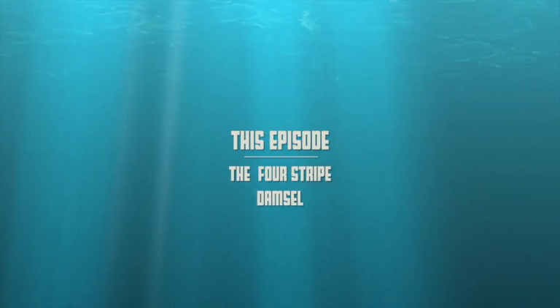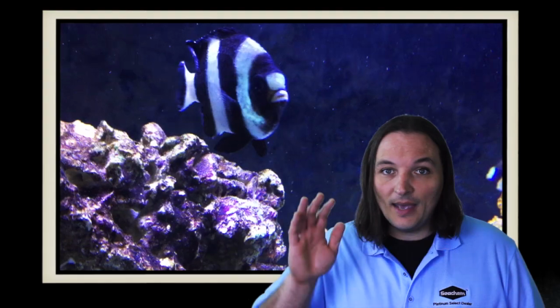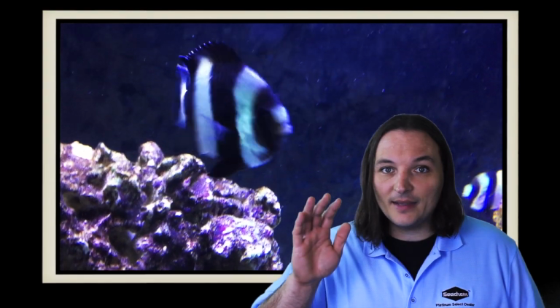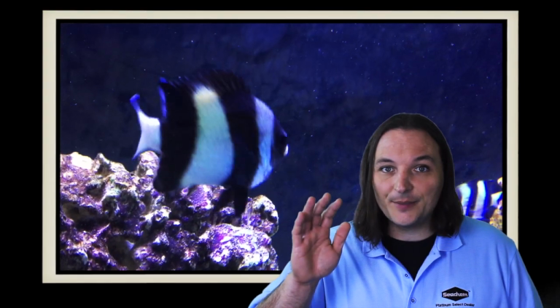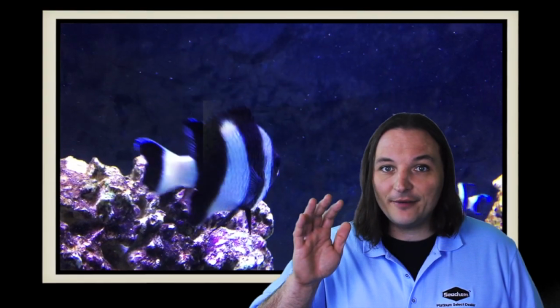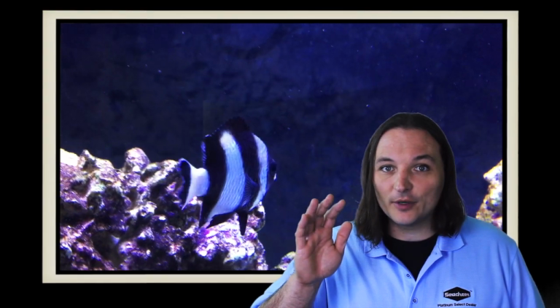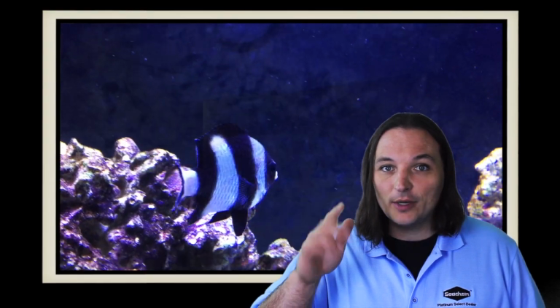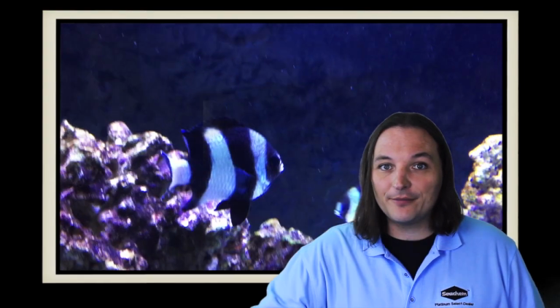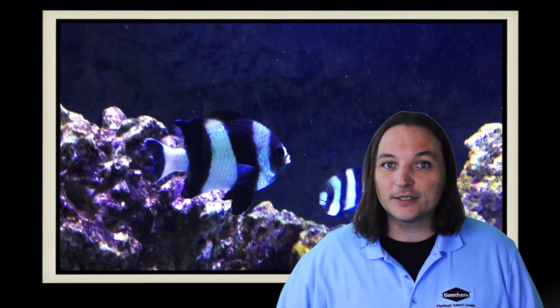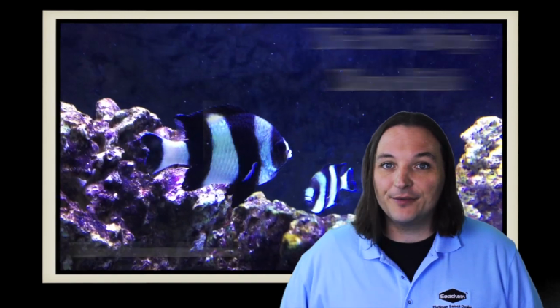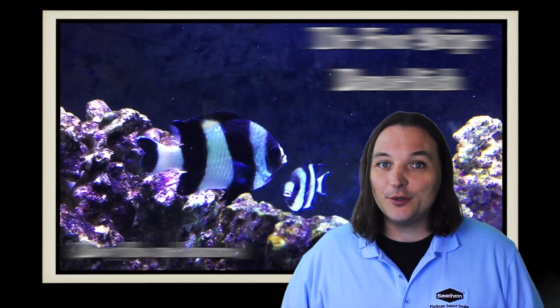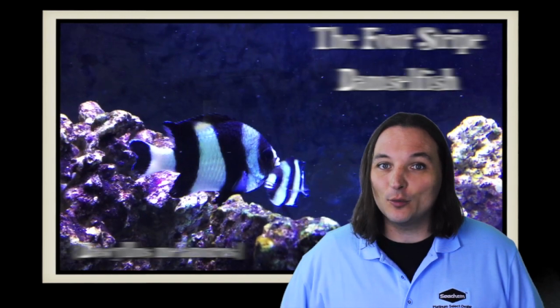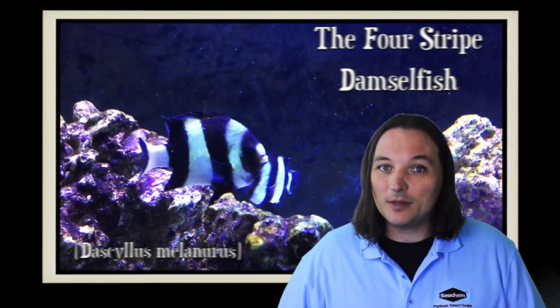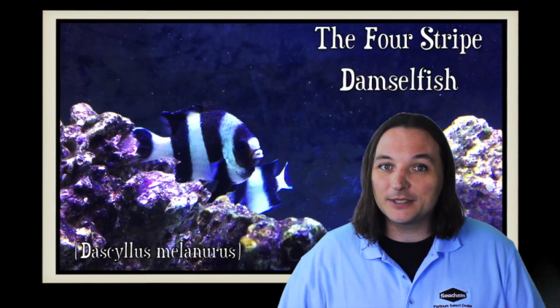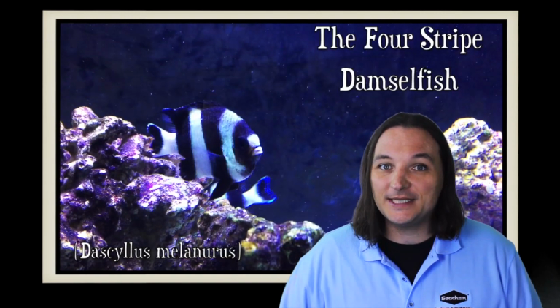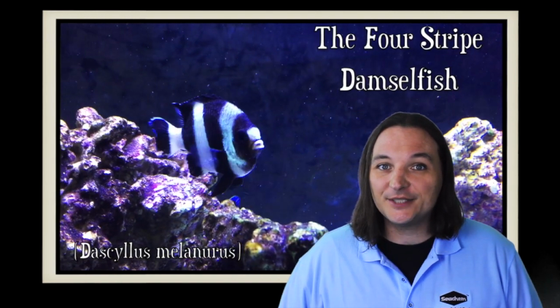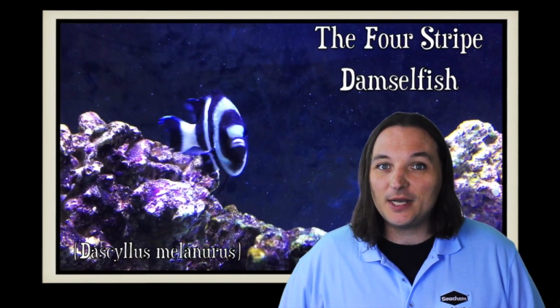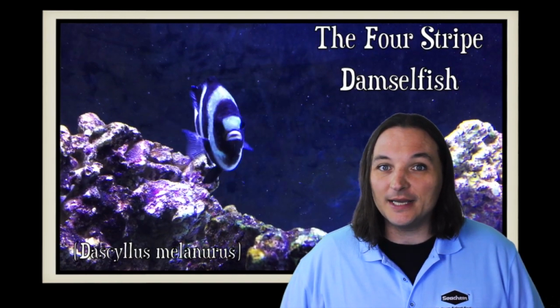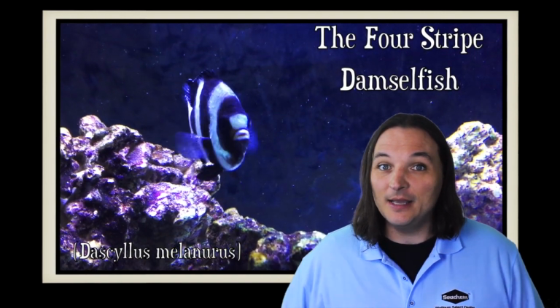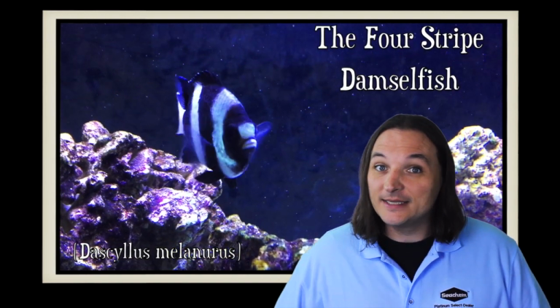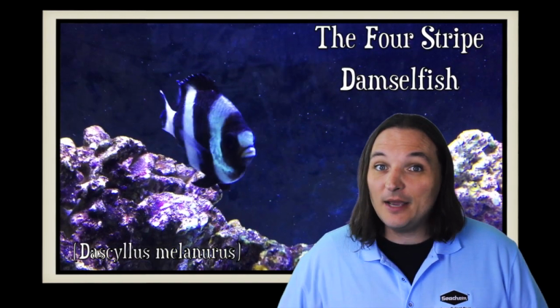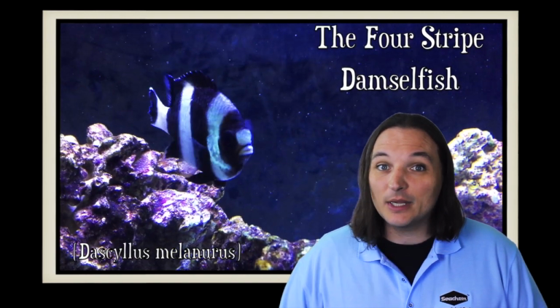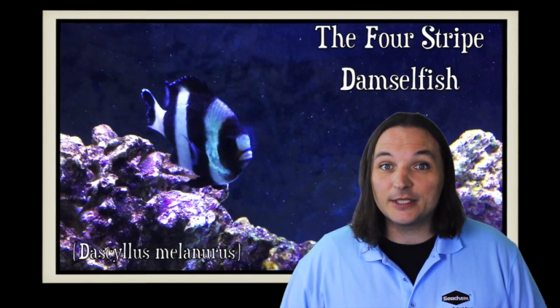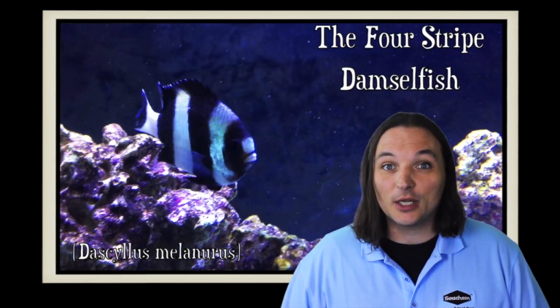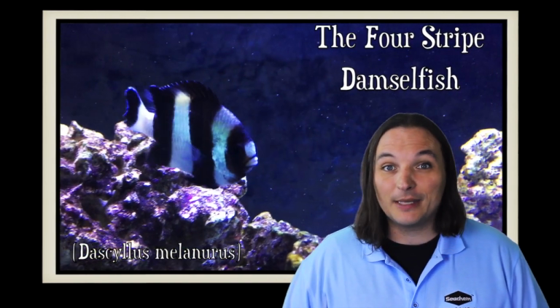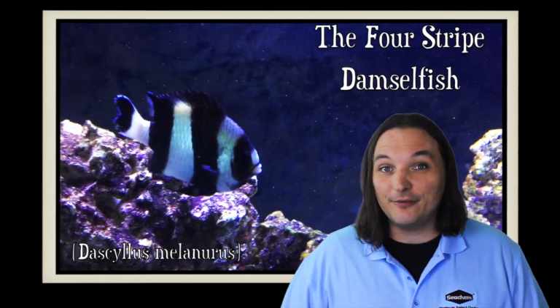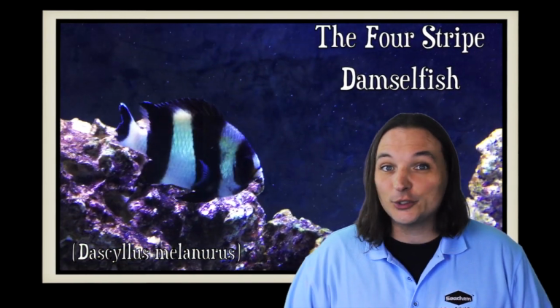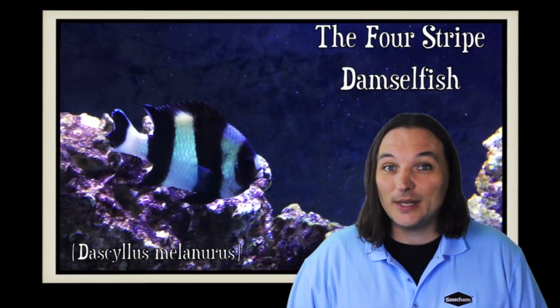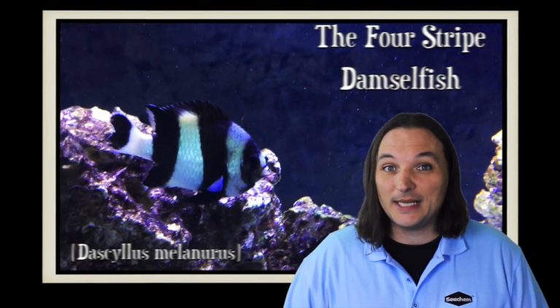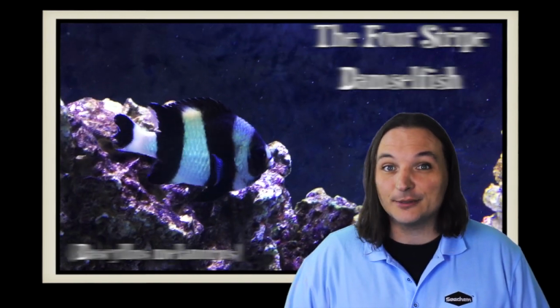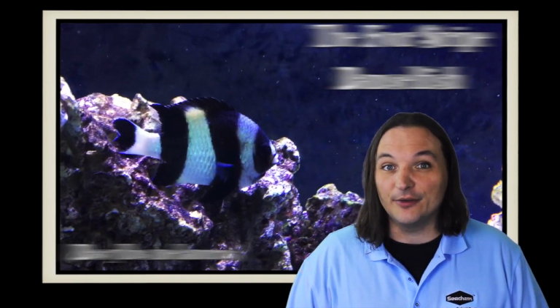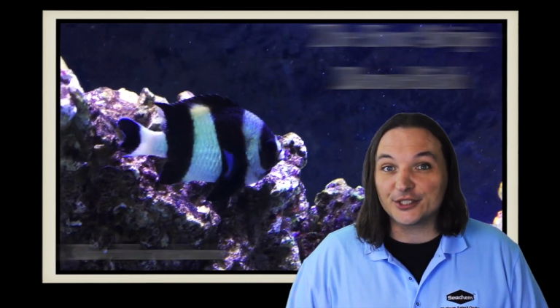Hey, this is Barry for Aquarium Outfitters and Fish Store, and welcome to Species Spotlight. Today we're going to be talking about the four-striped damselfish.